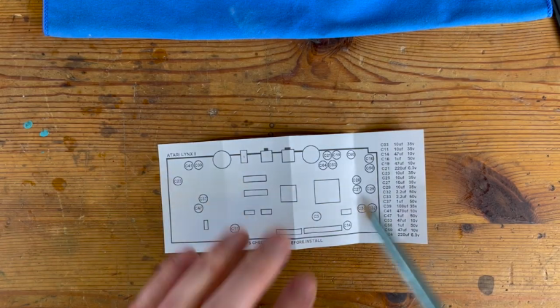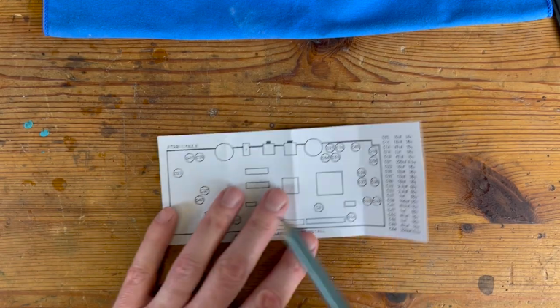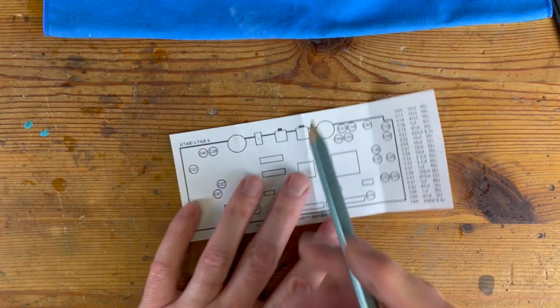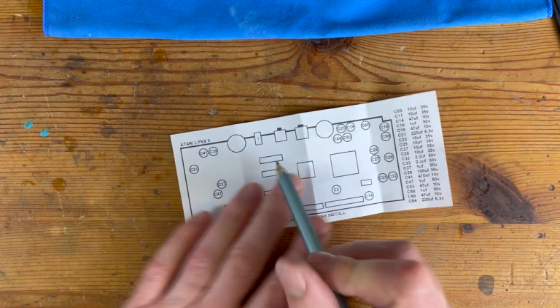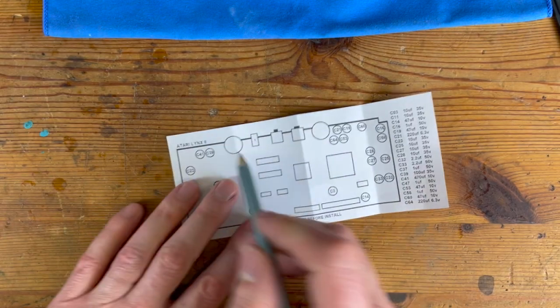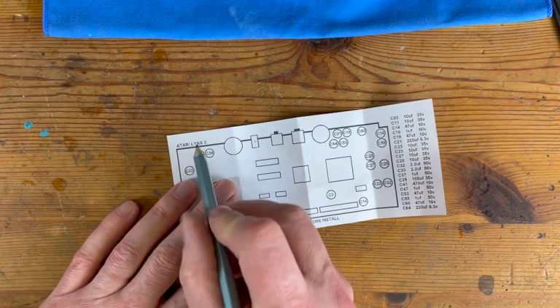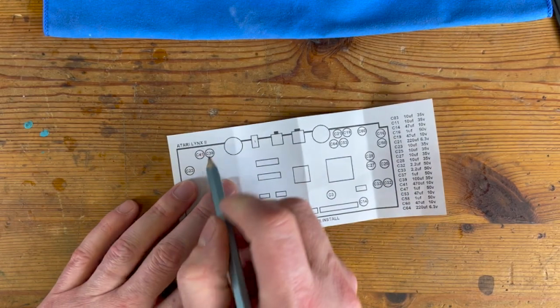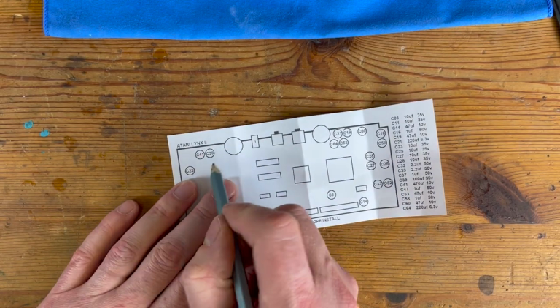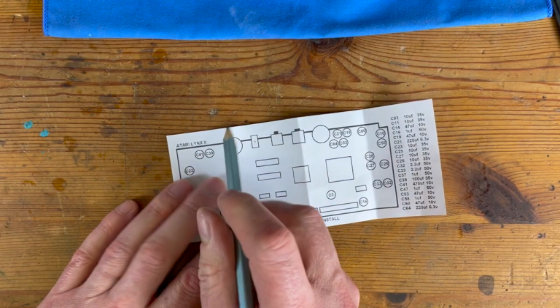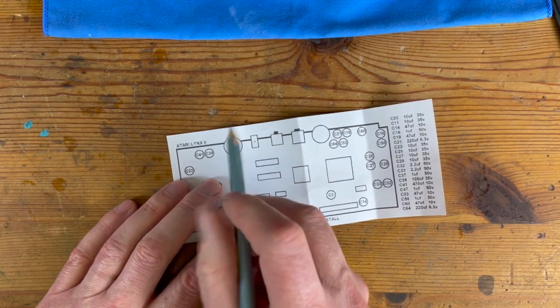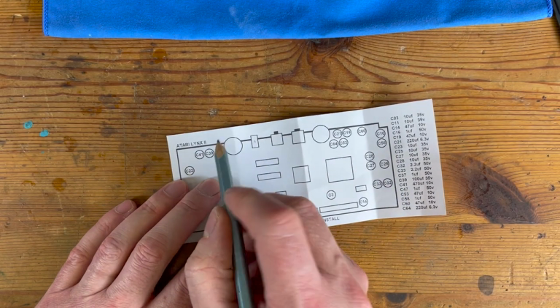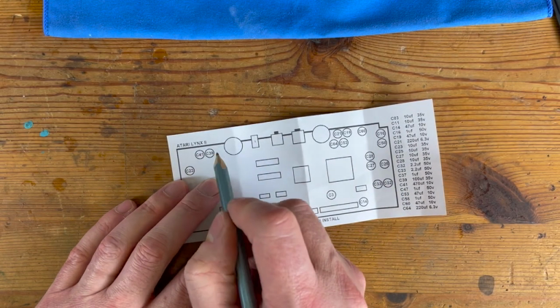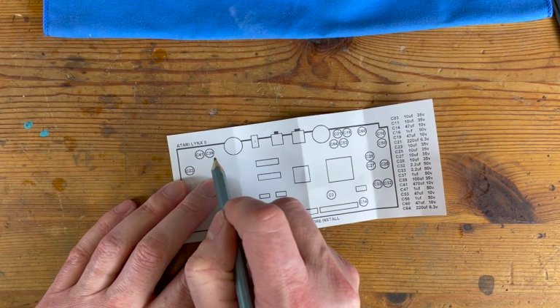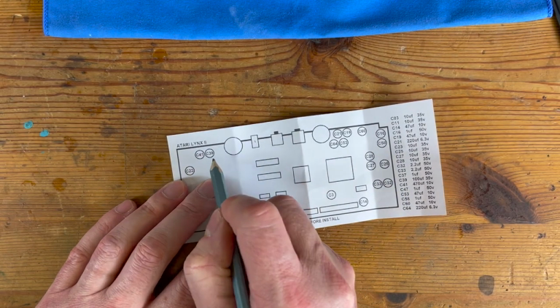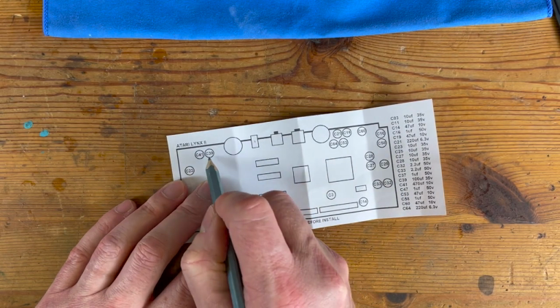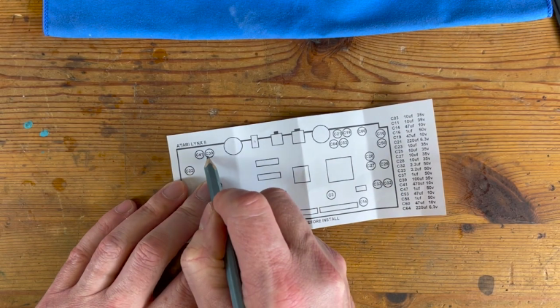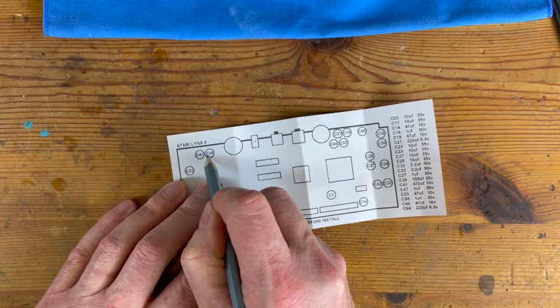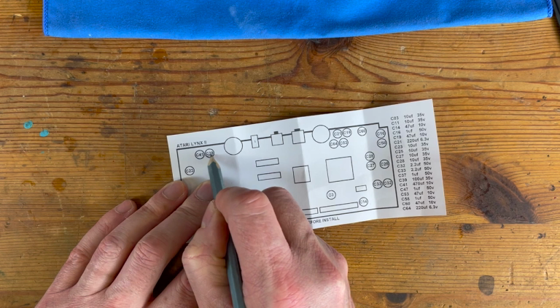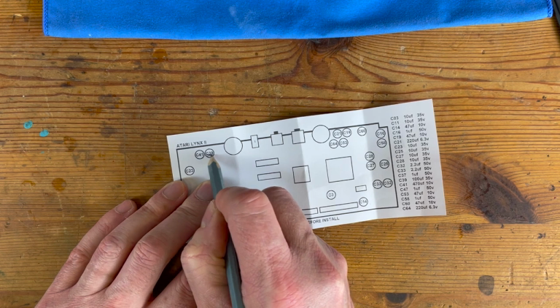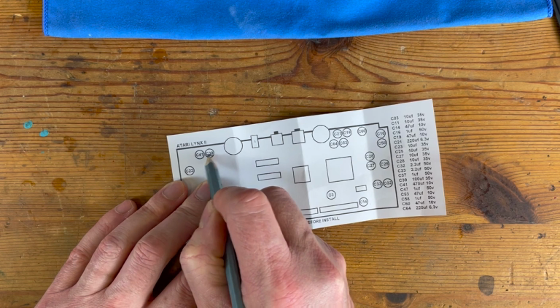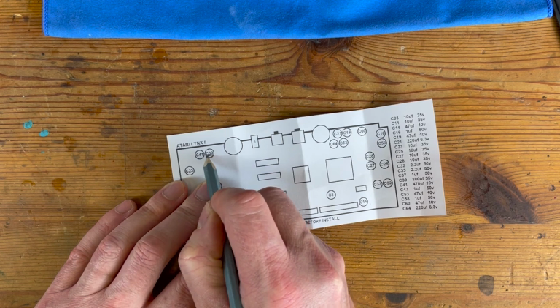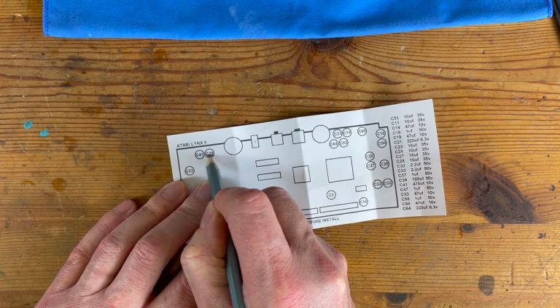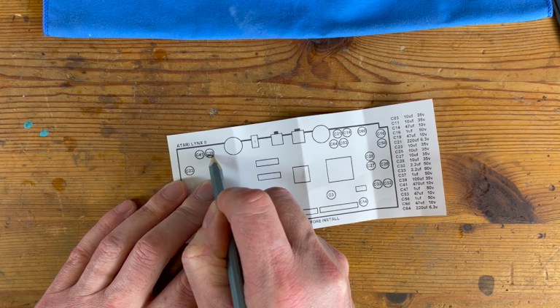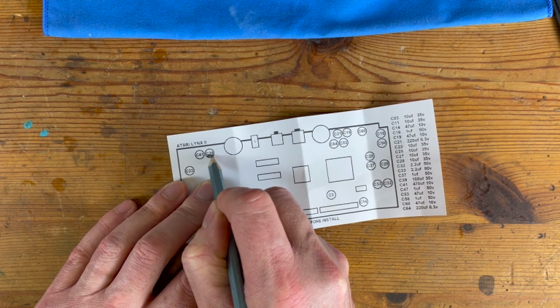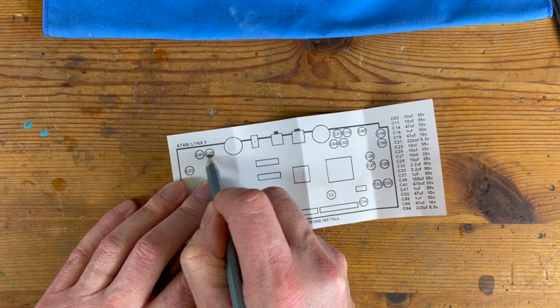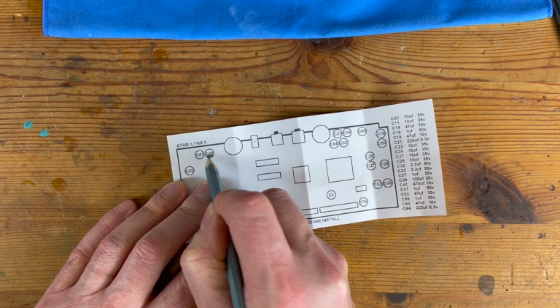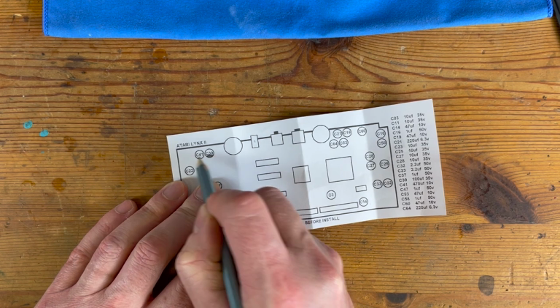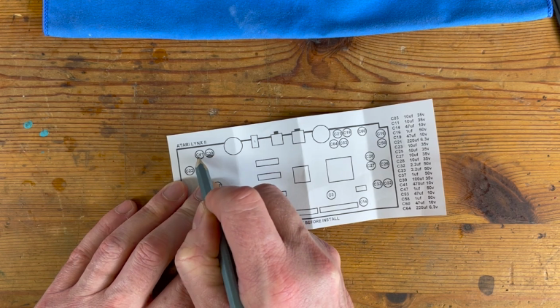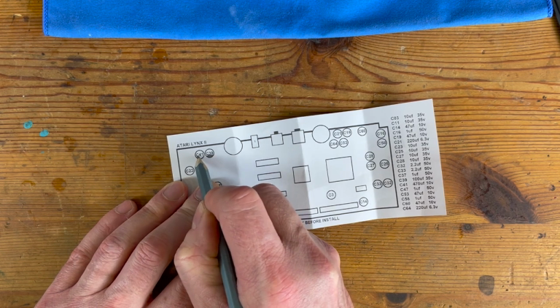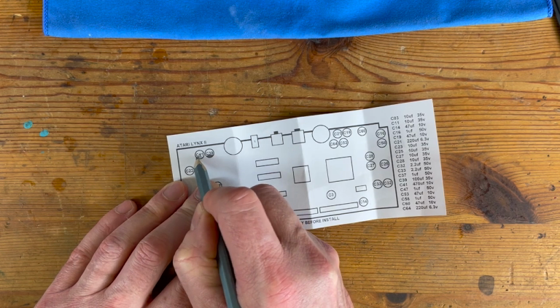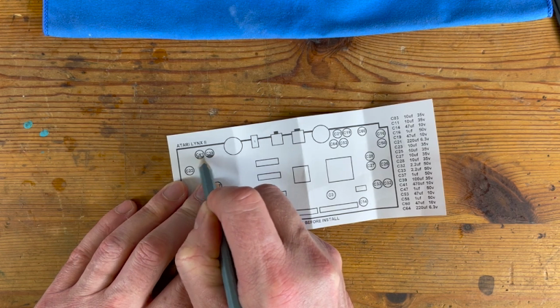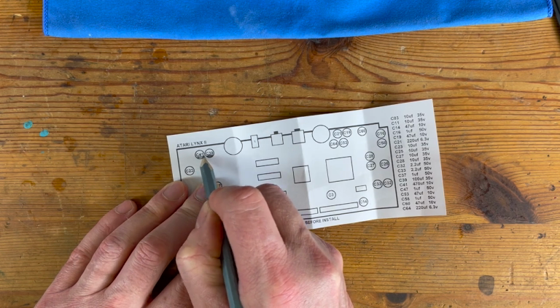Just going through and marking off all the negative points on the diagram now.